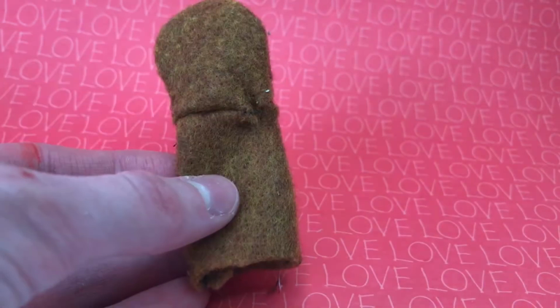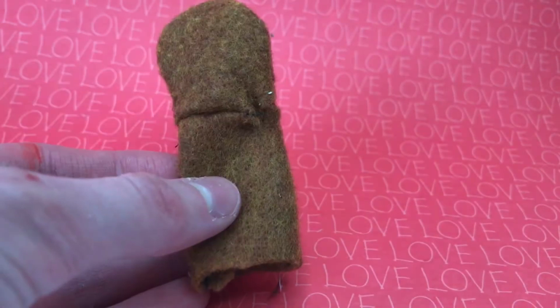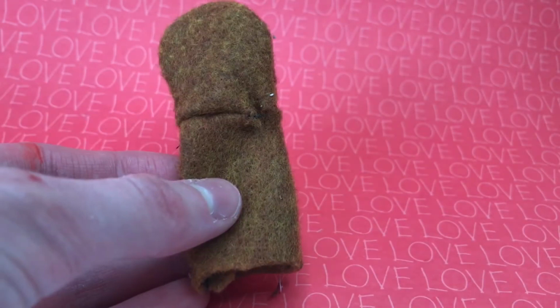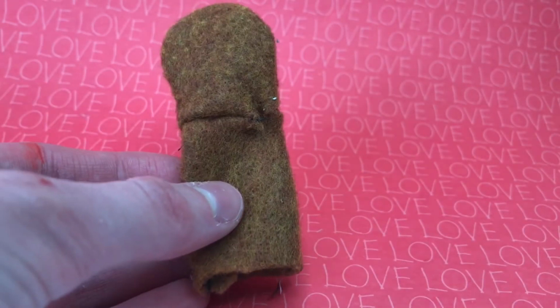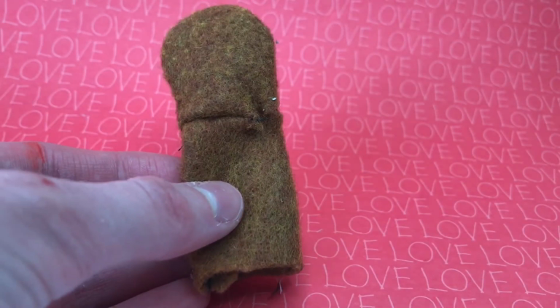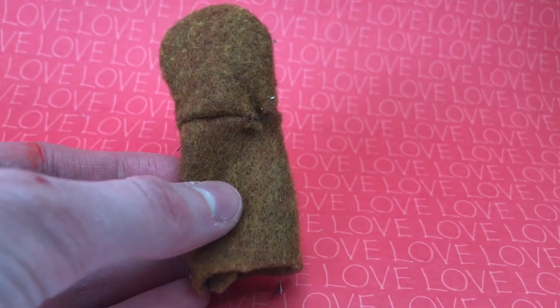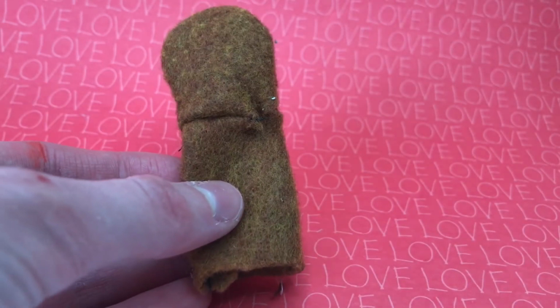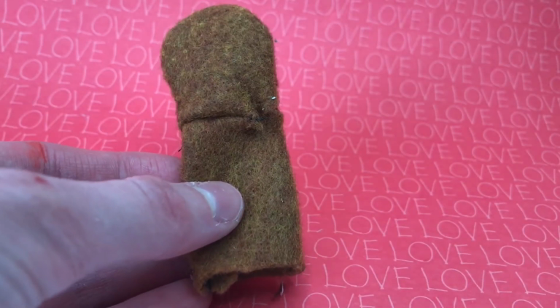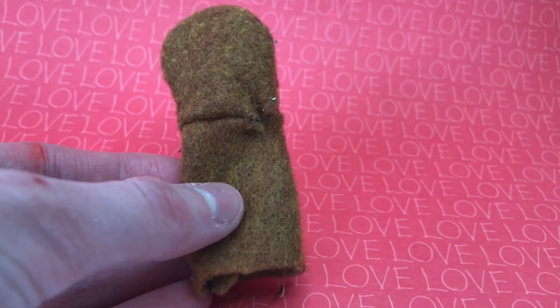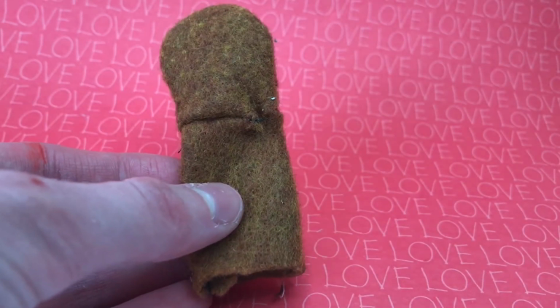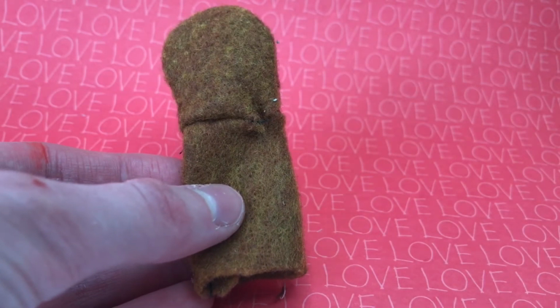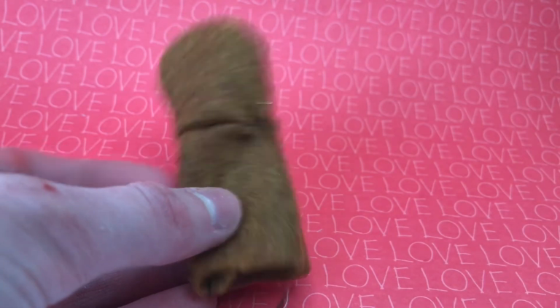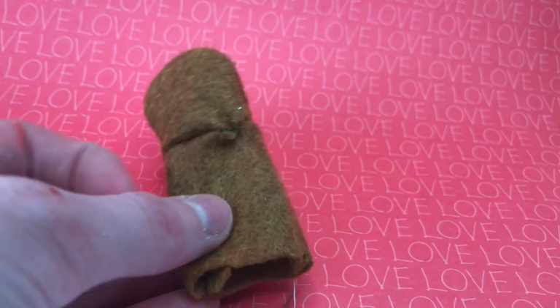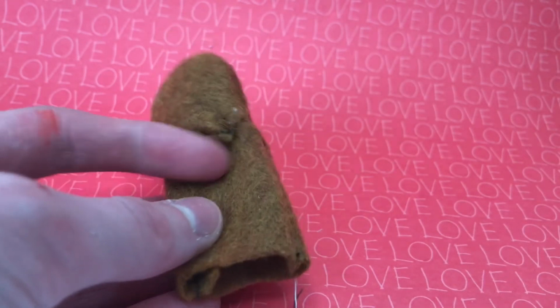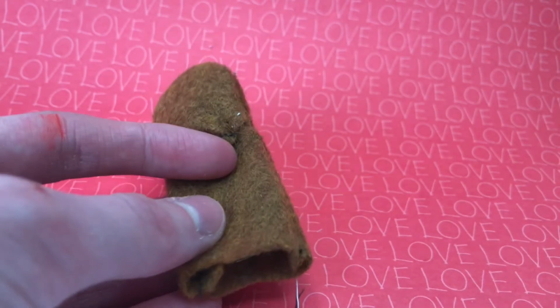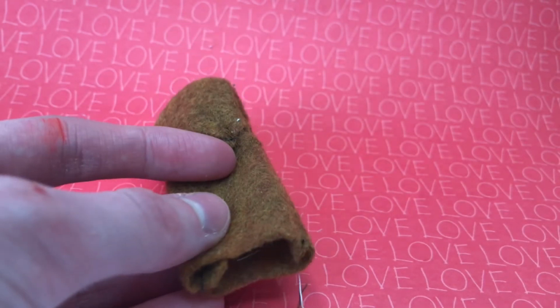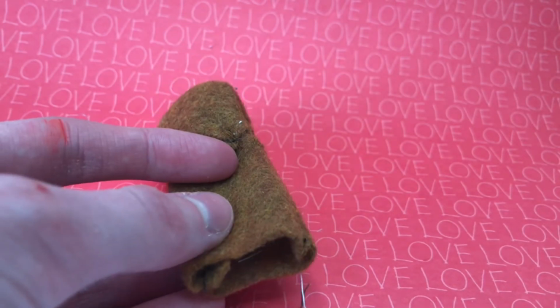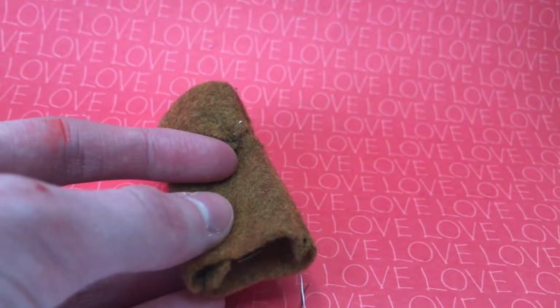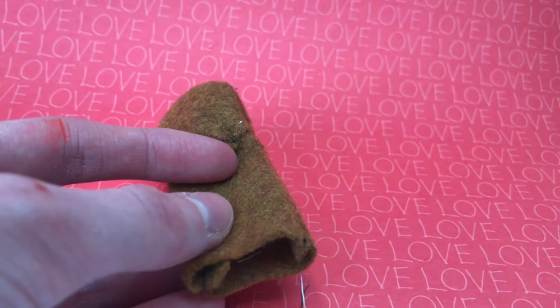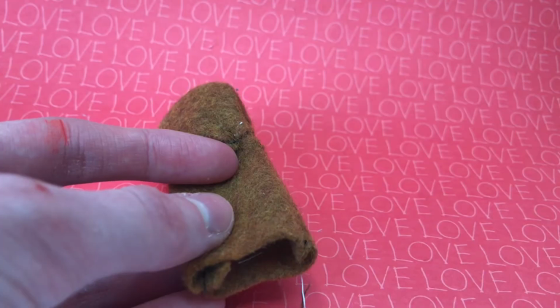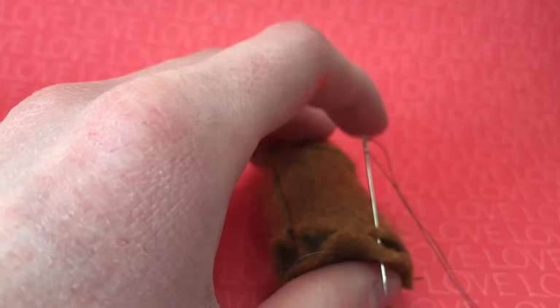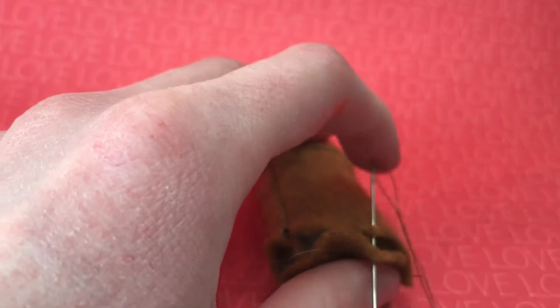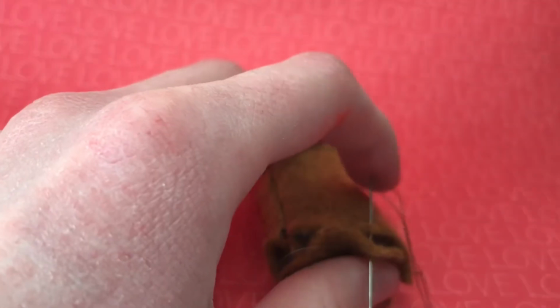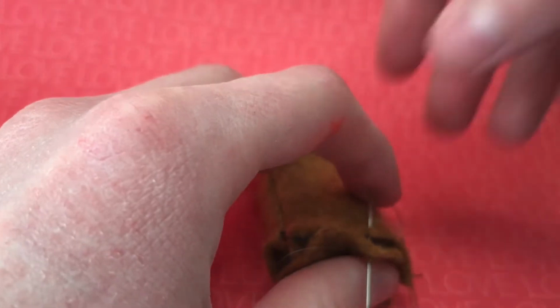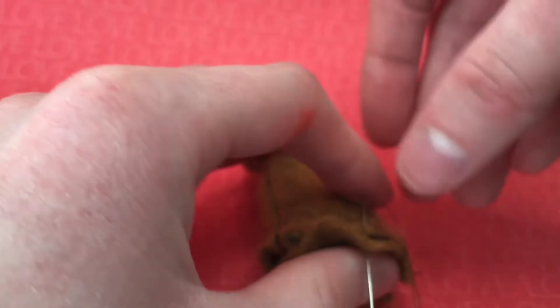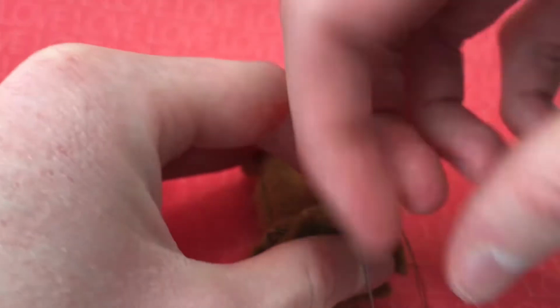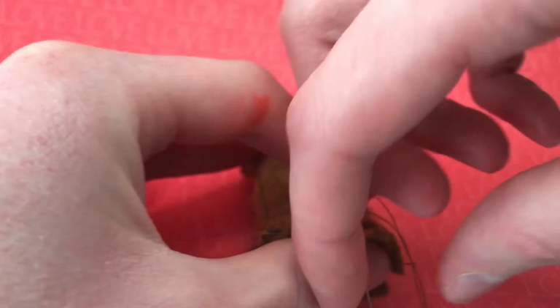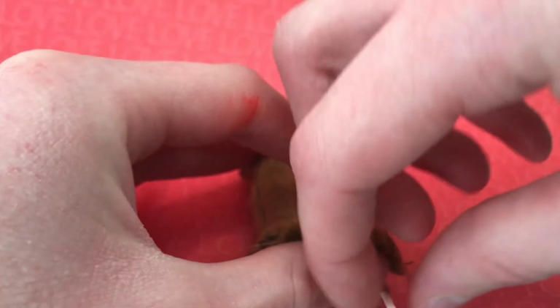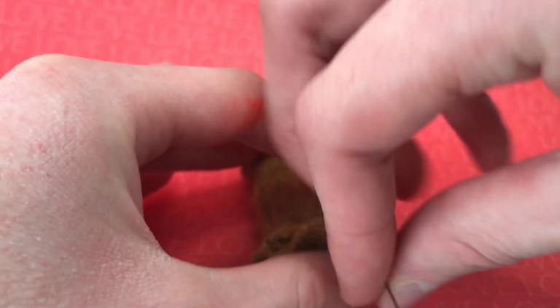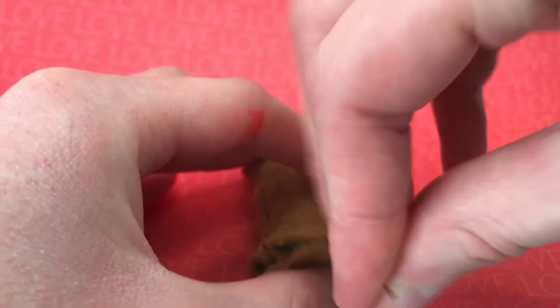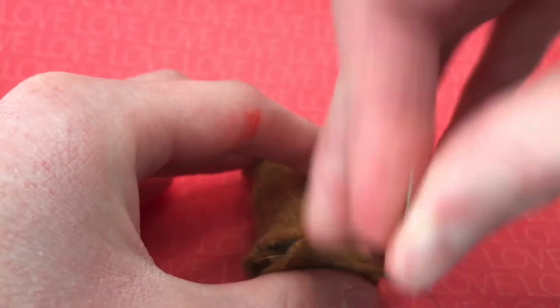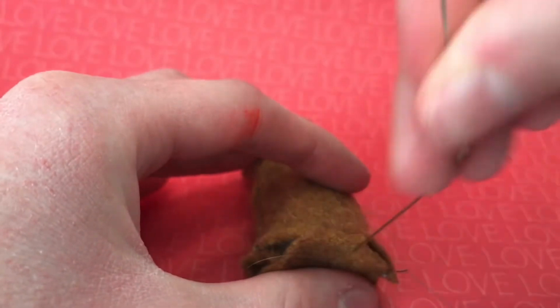Once the head is sewn to the body part, I fill them both with stuffing. I also sew a circle to the bottom.